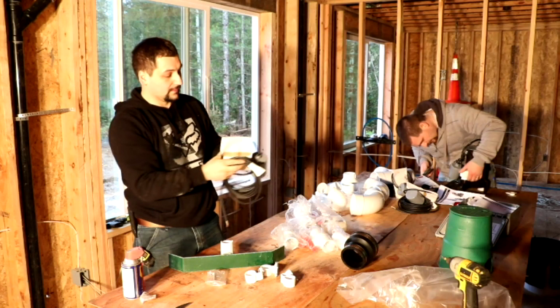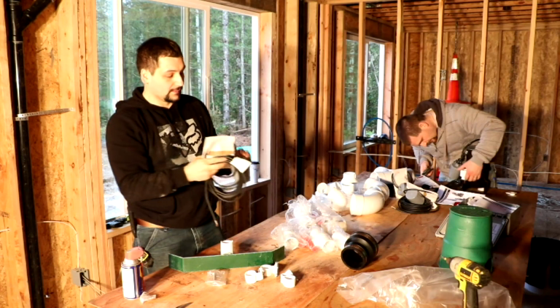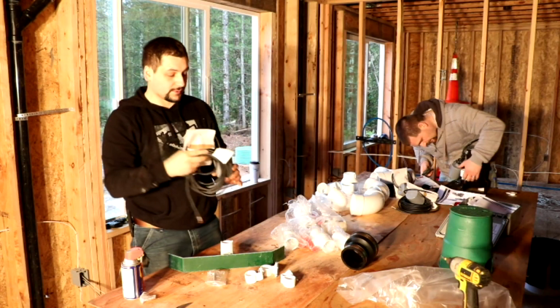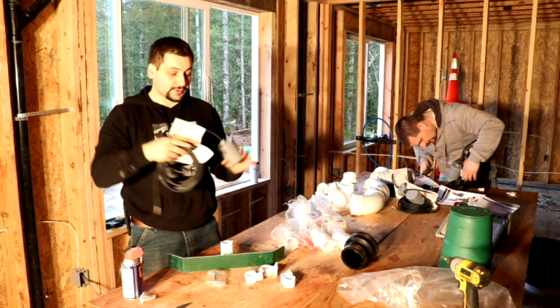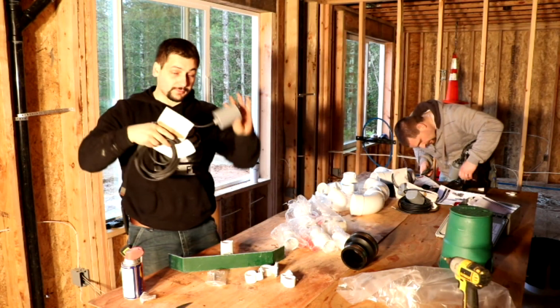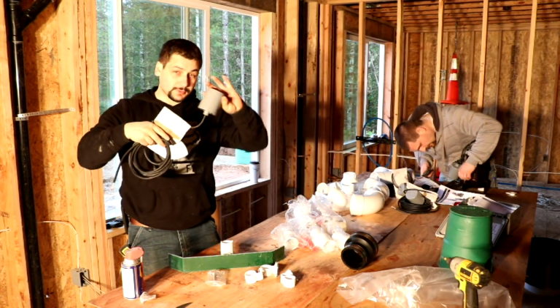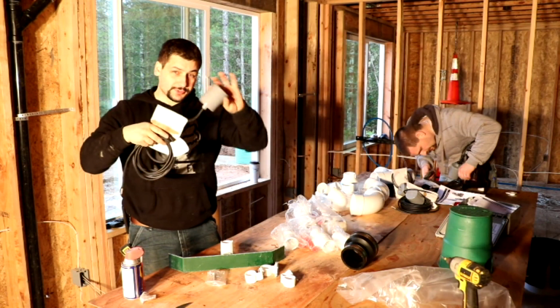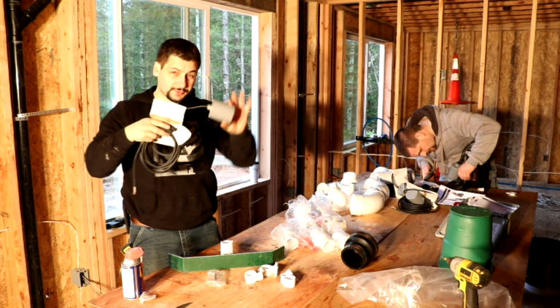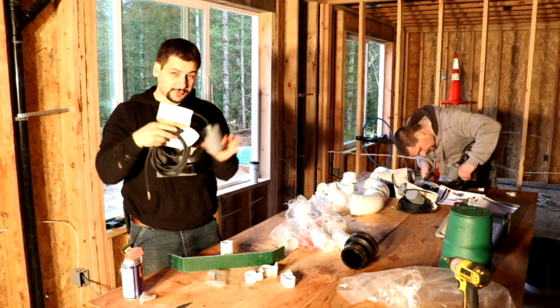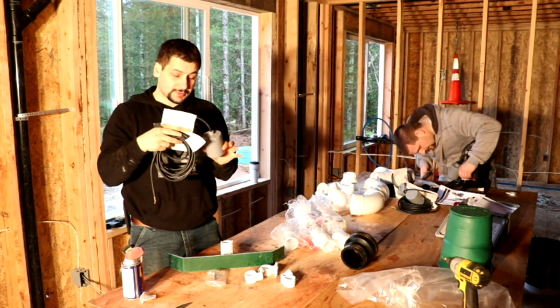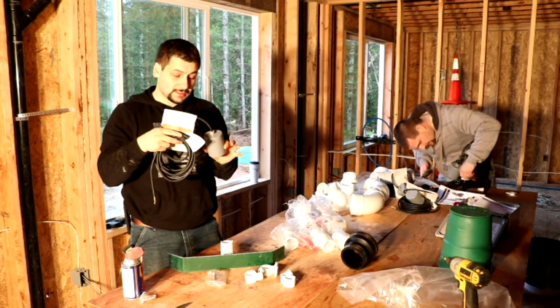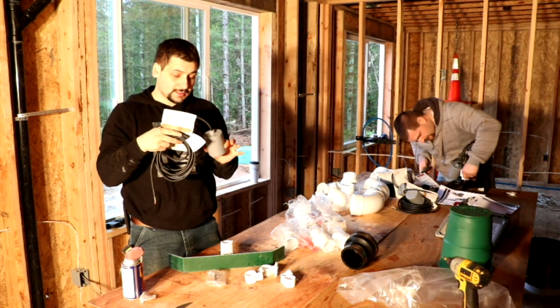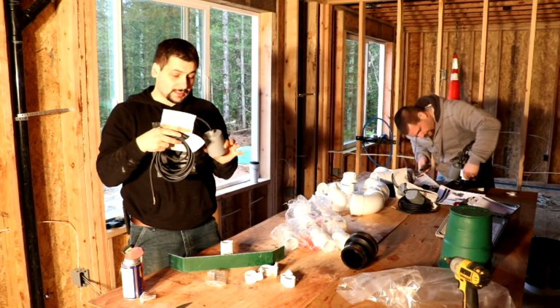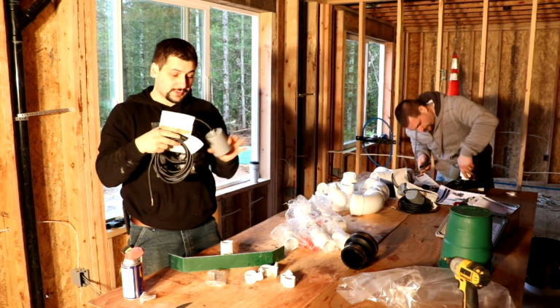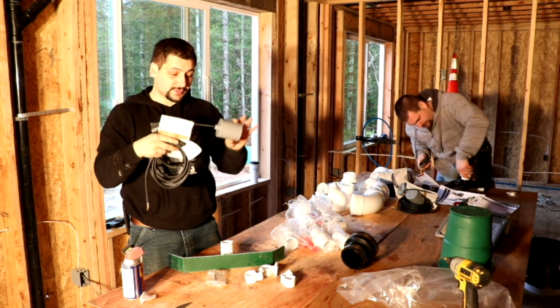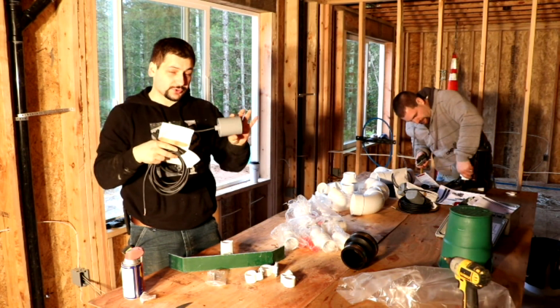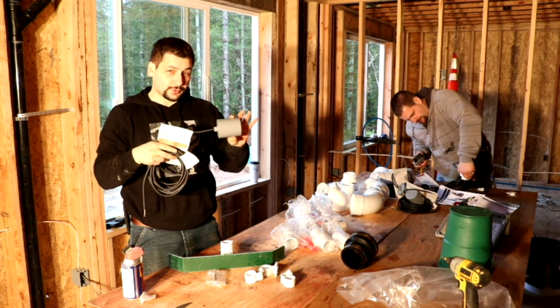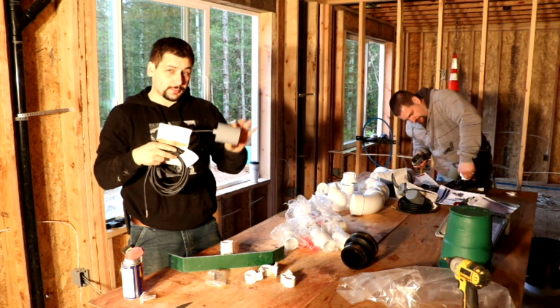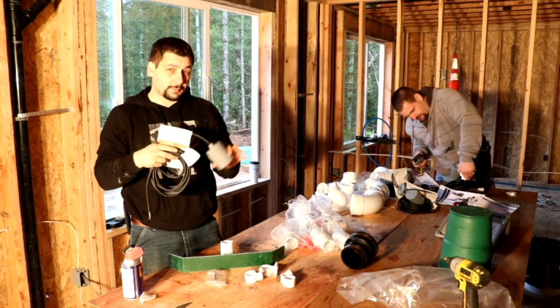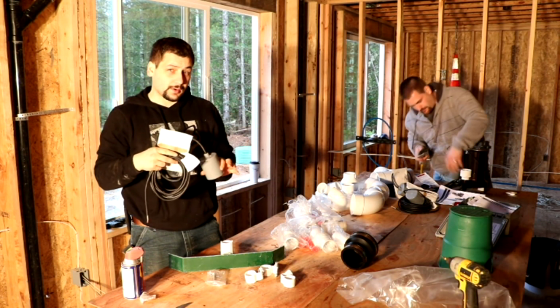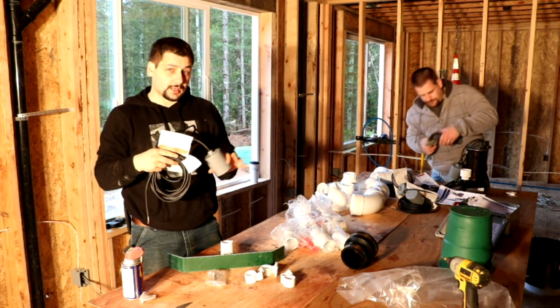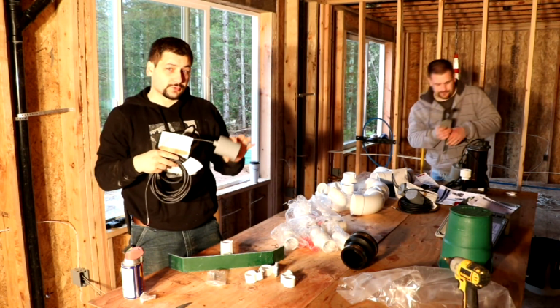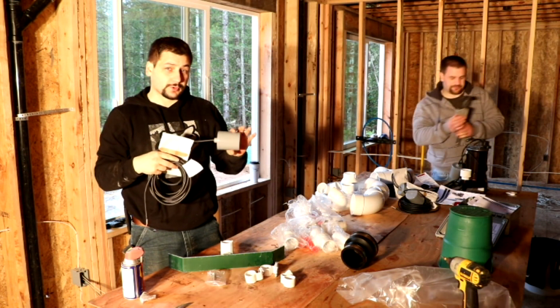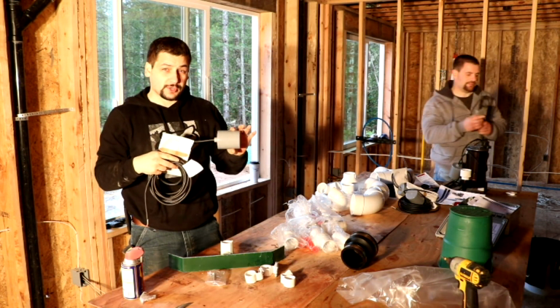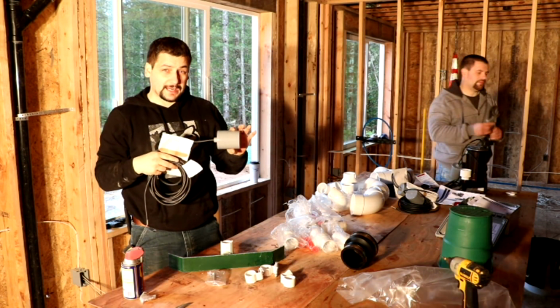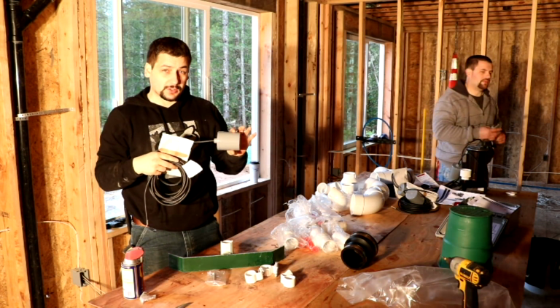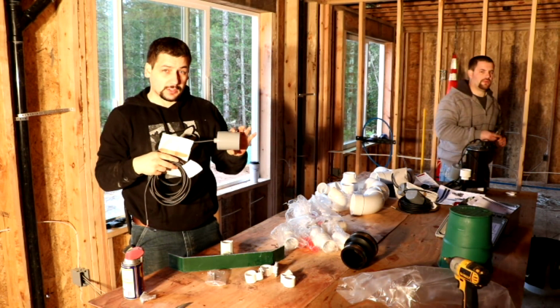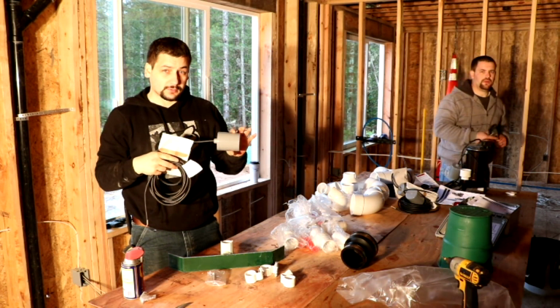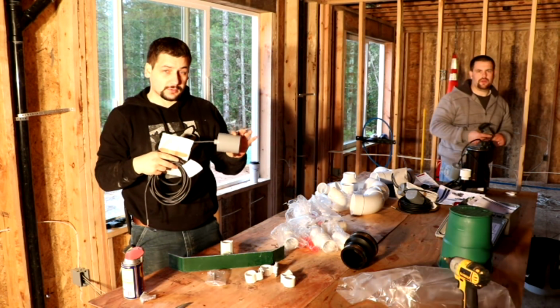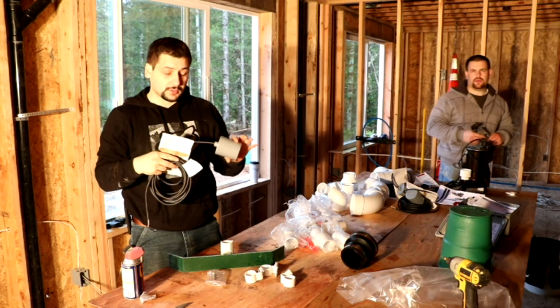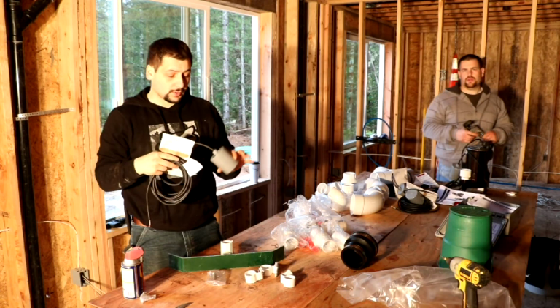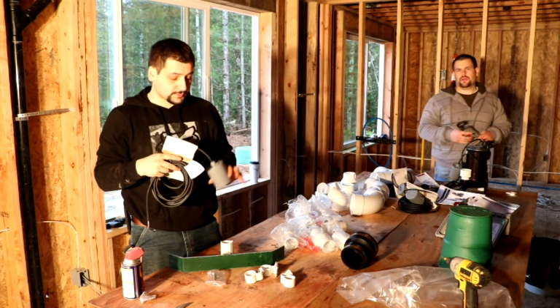So these are your floats. This is what turns your pump on and off and triggers your high and low level alarms.